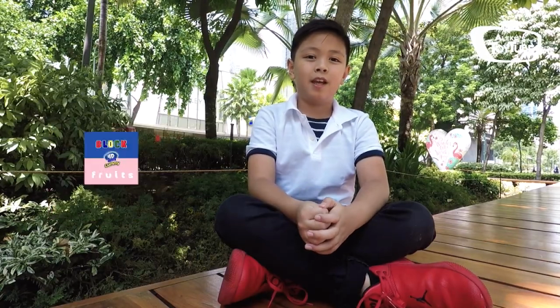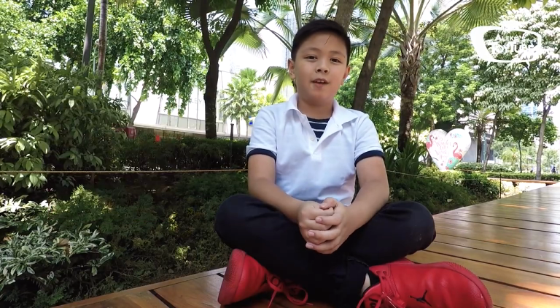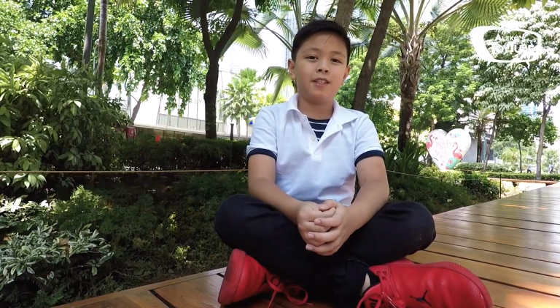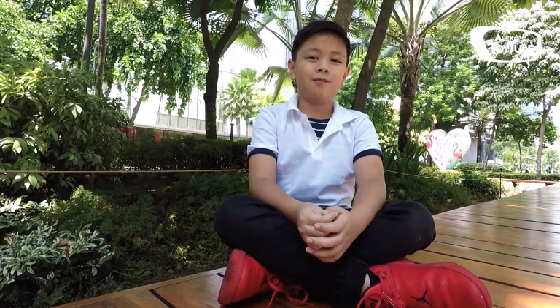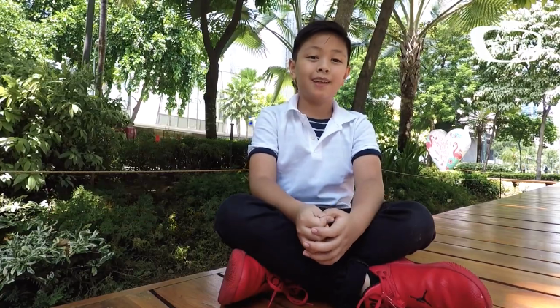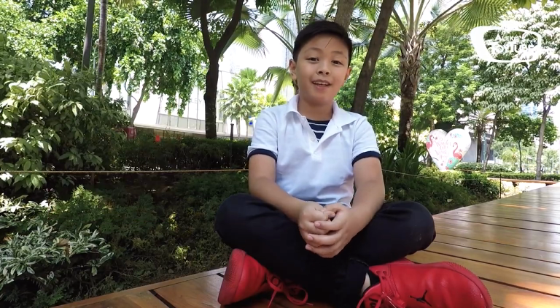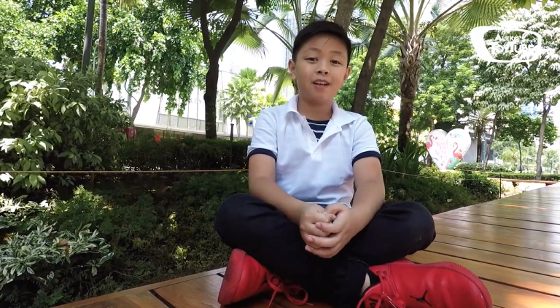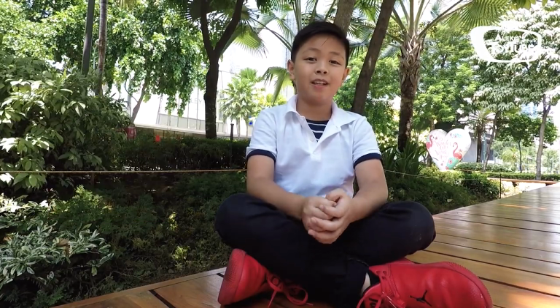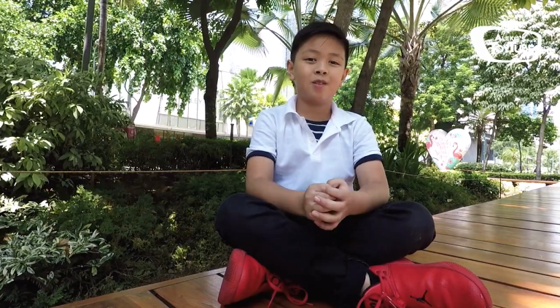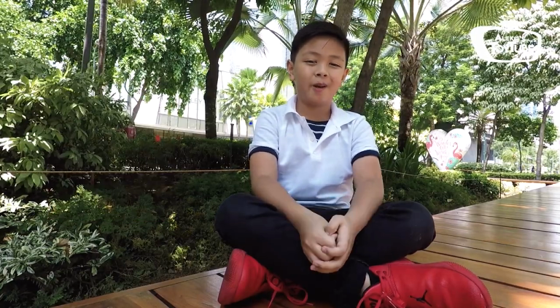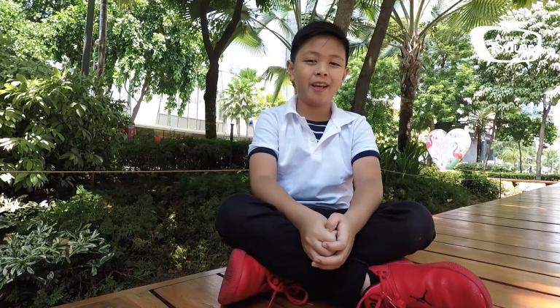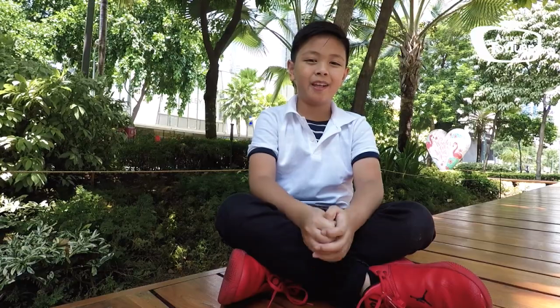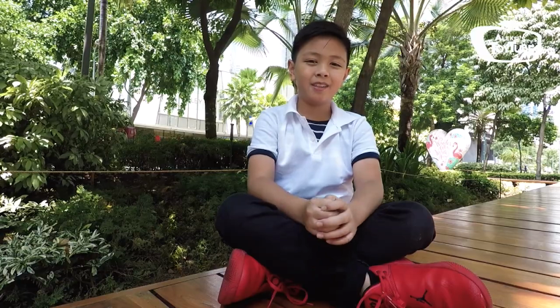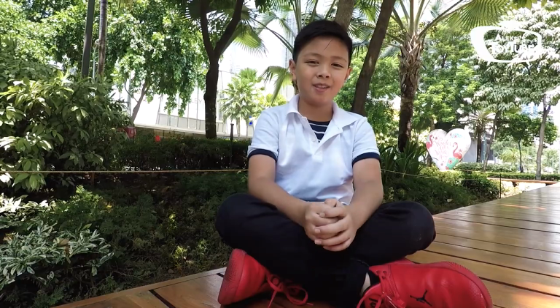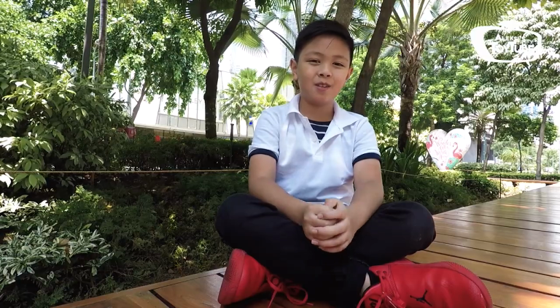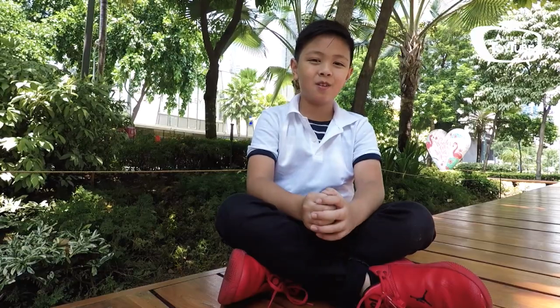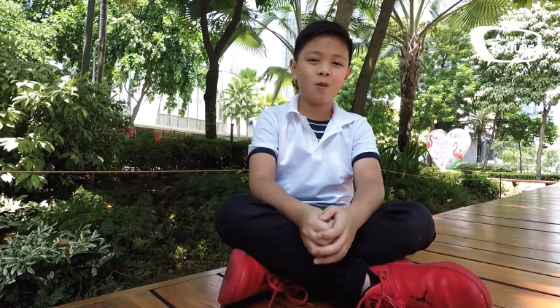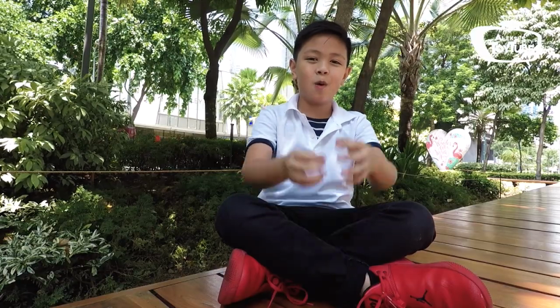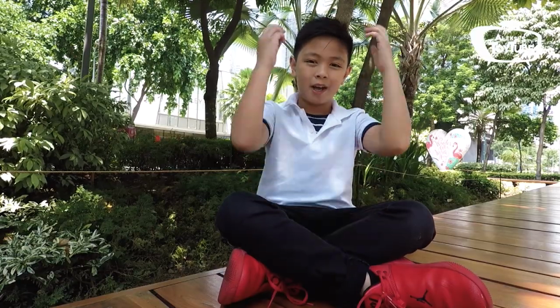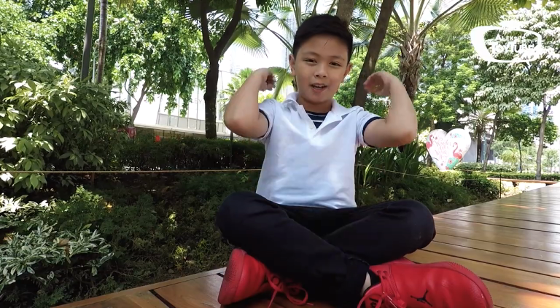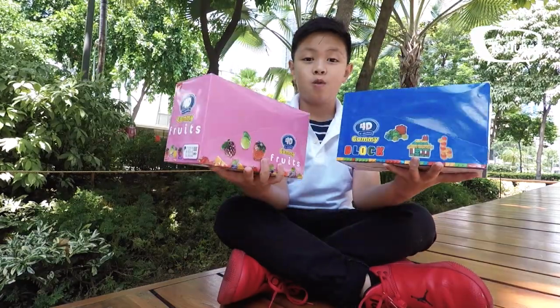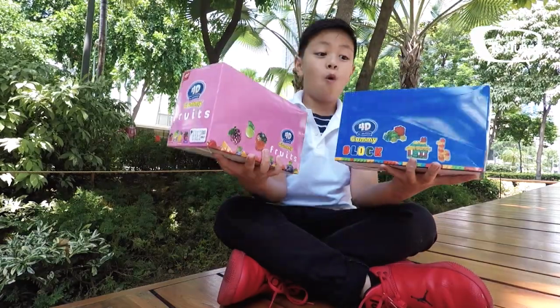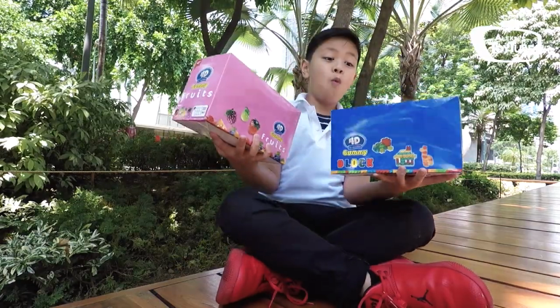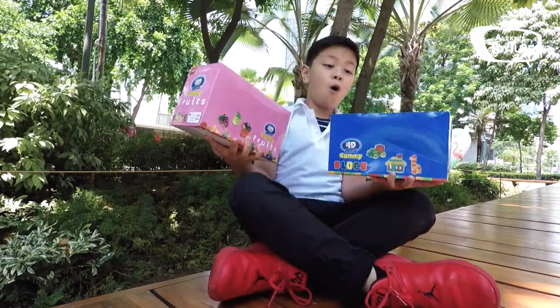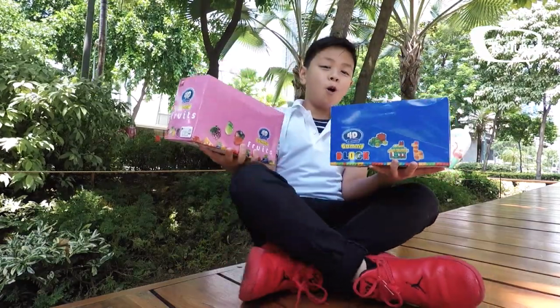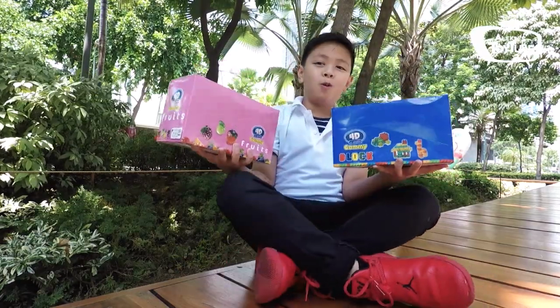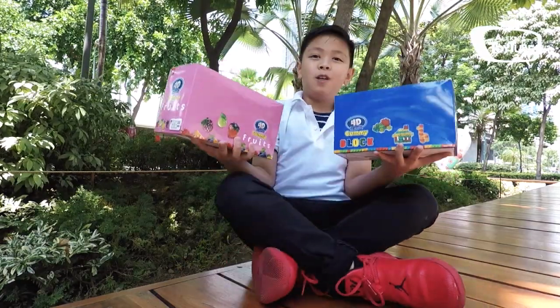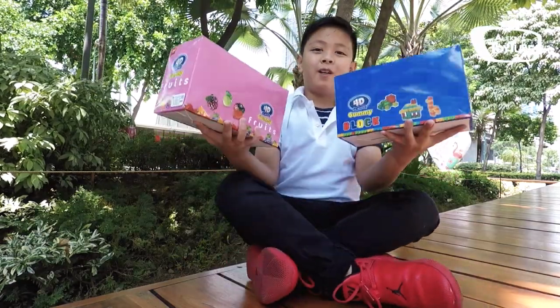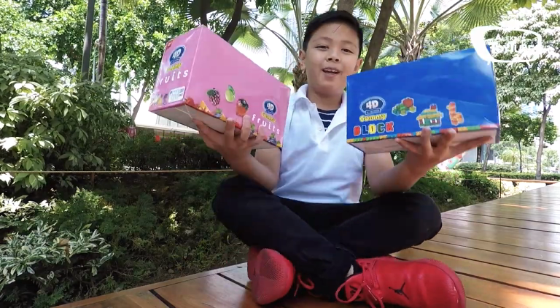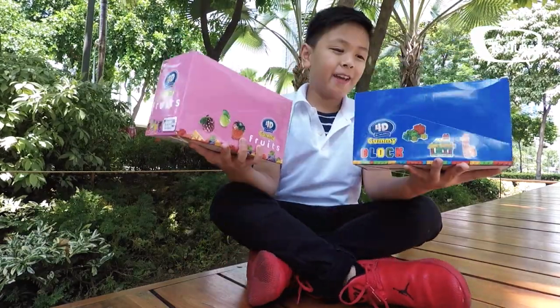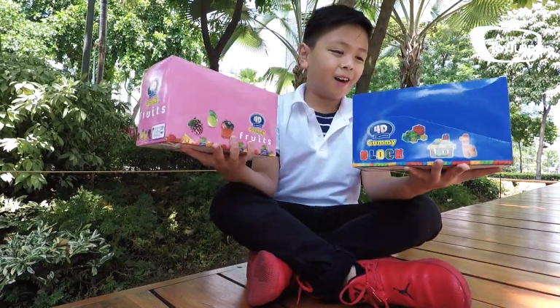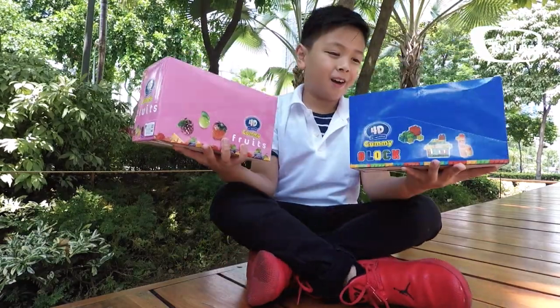Today I received a package from a company called 4D 3D Plus Delicious Gummy Blocks and Flutes, which is right here in 3, 2, 1. Whoa! So here they are.